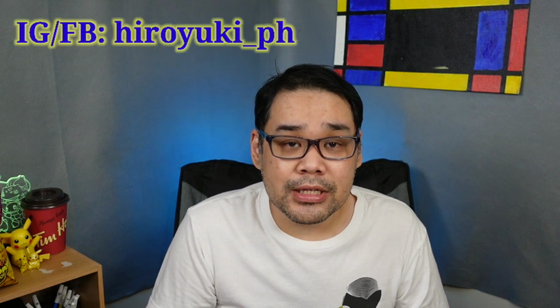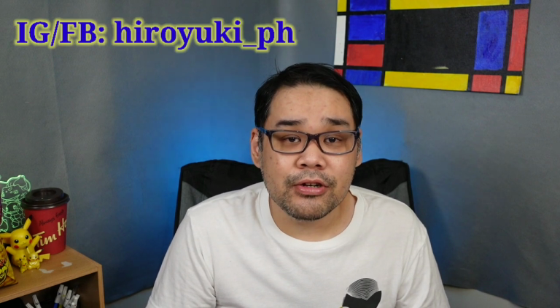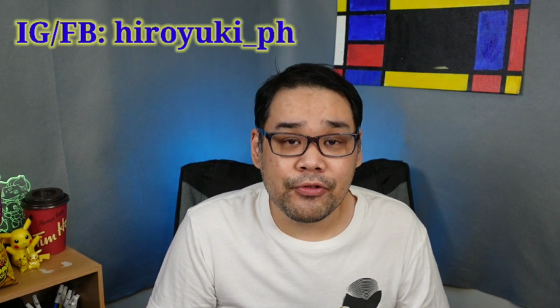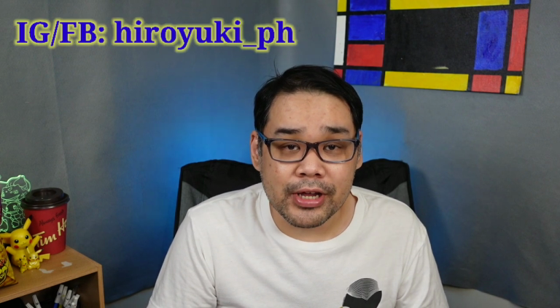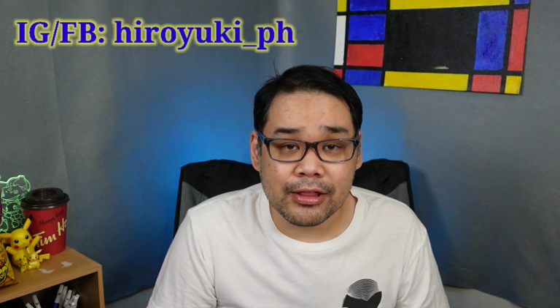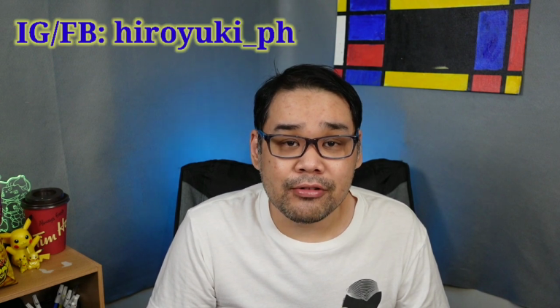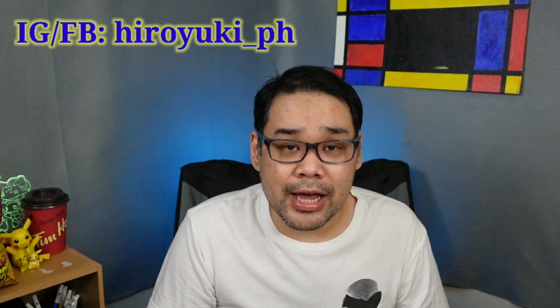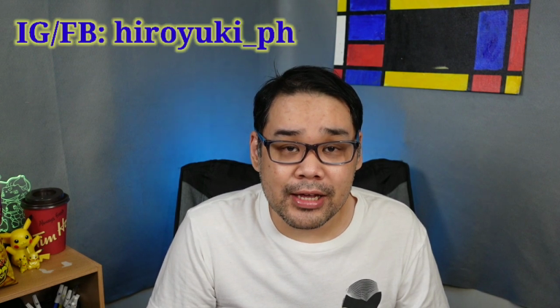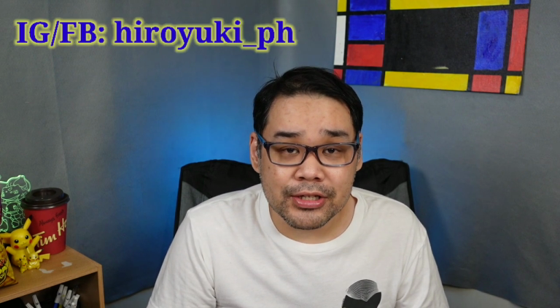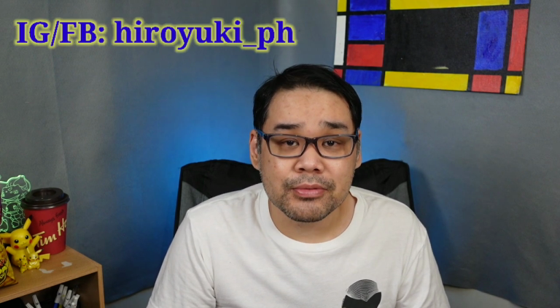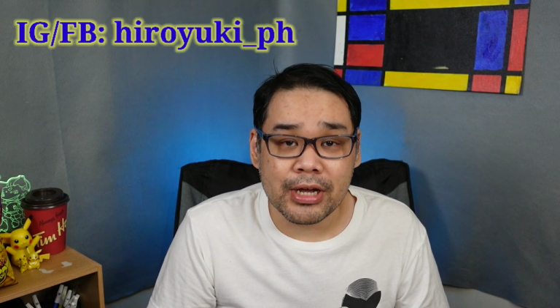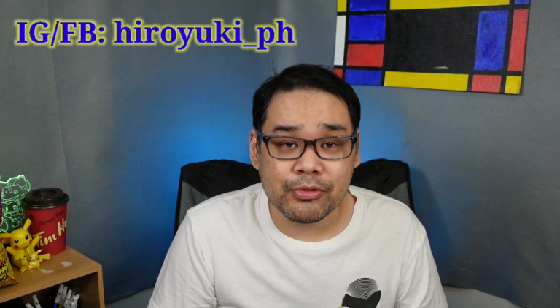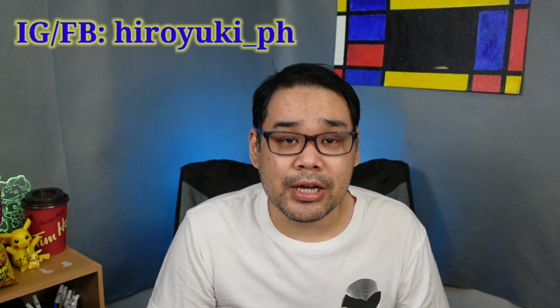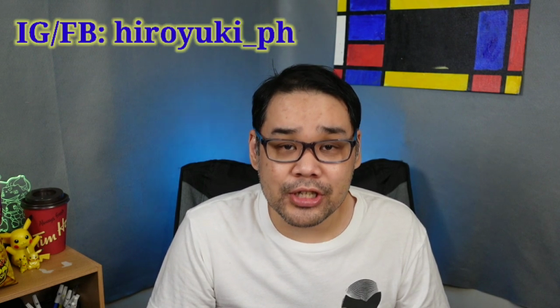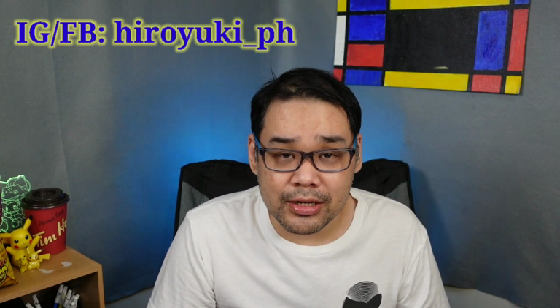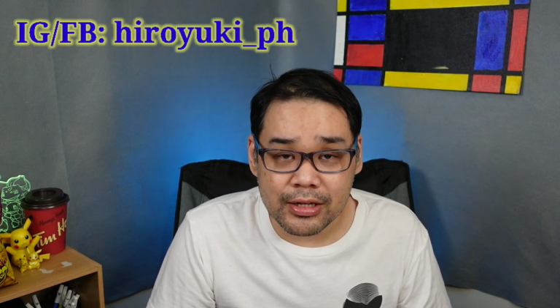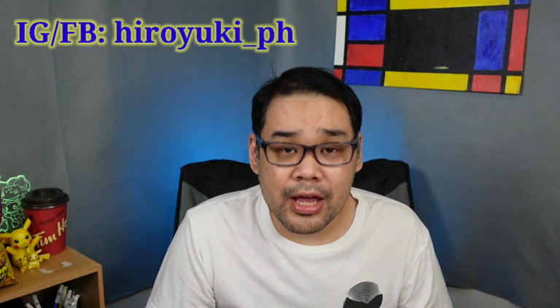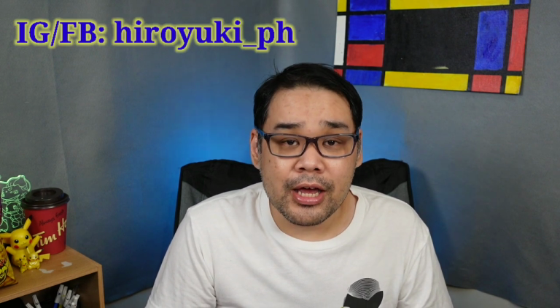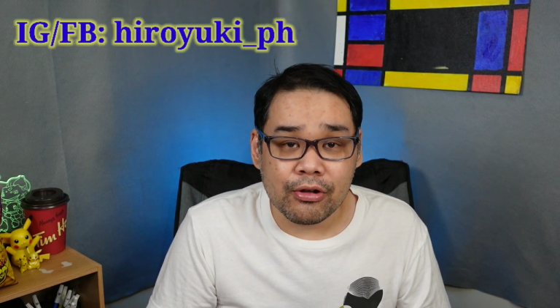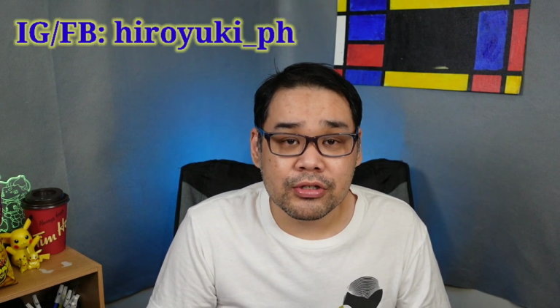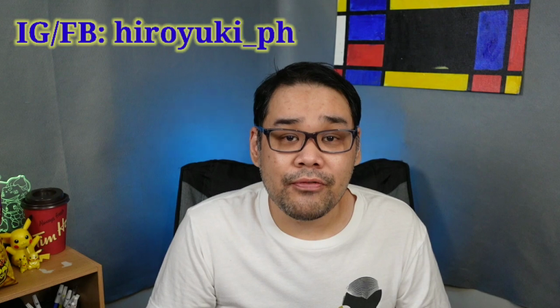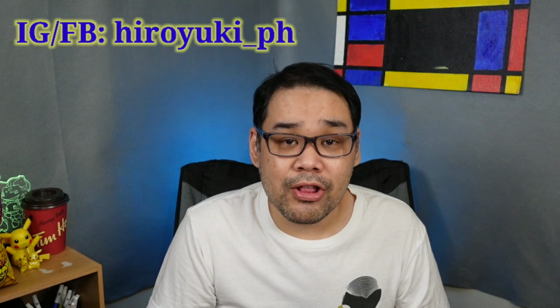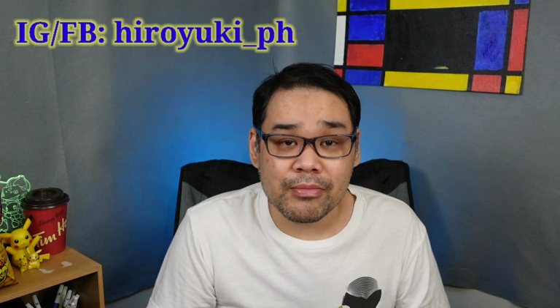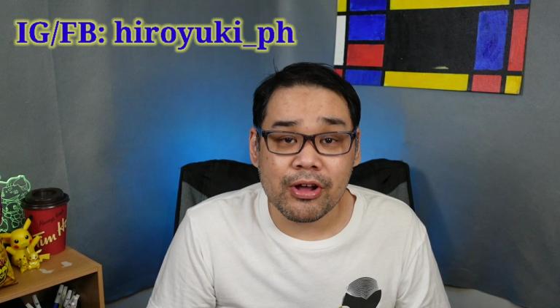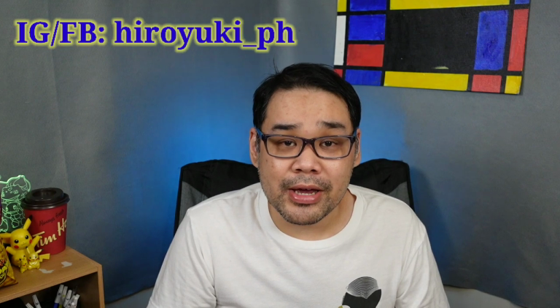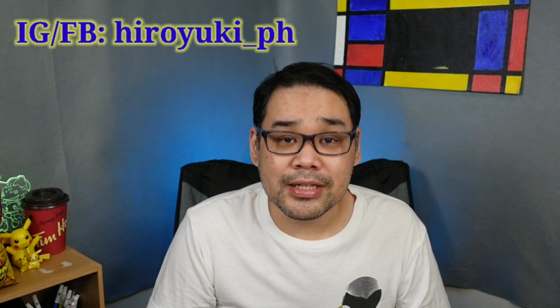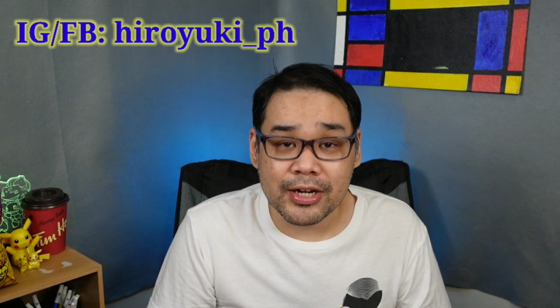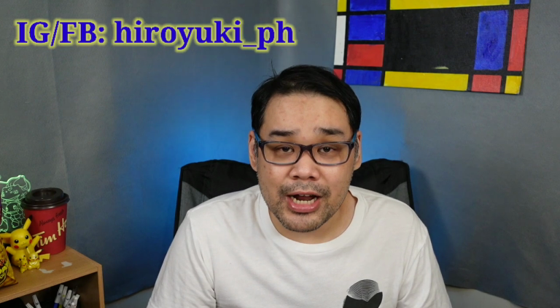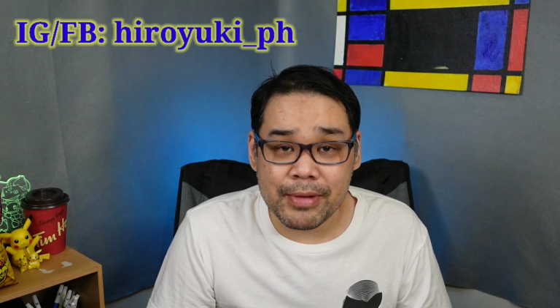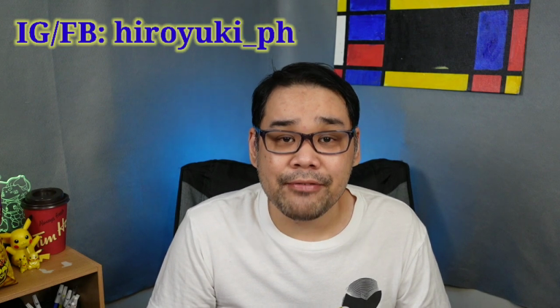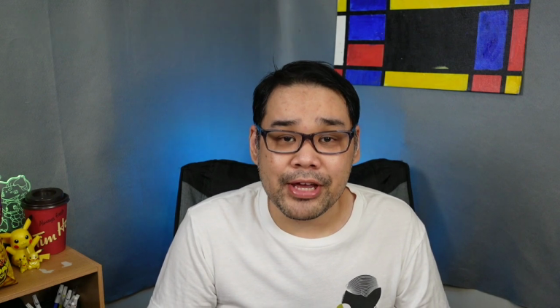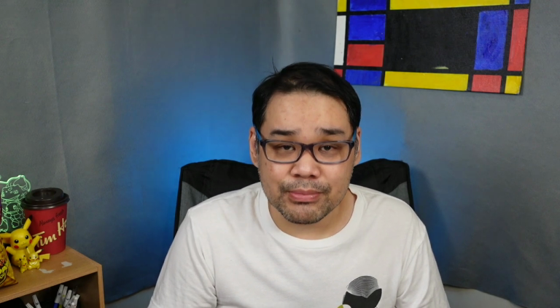But first, please don't forget to like and subscribe to my channel, and also follow me on my Instagram and Facebook.